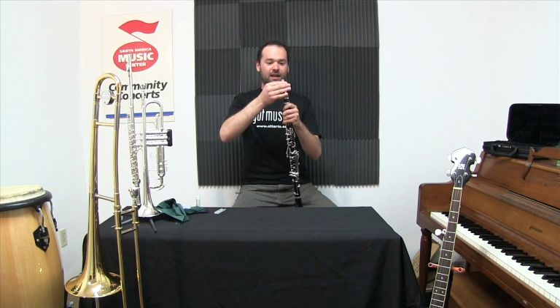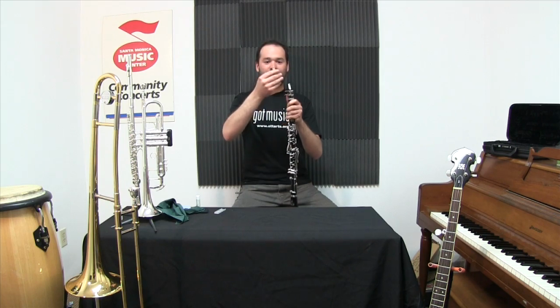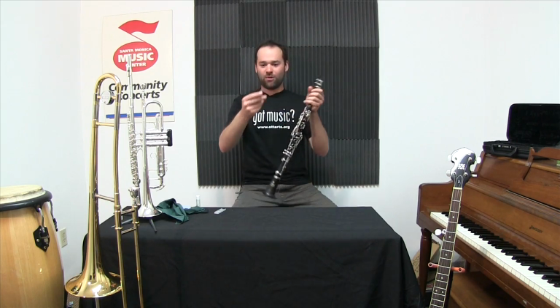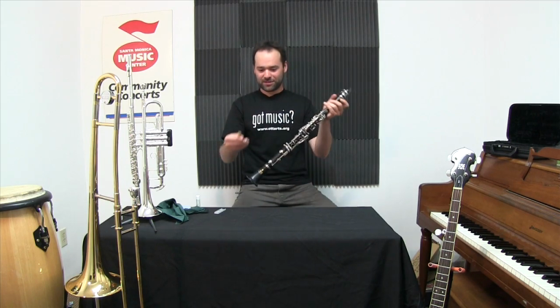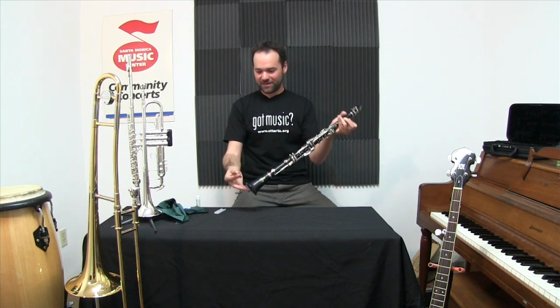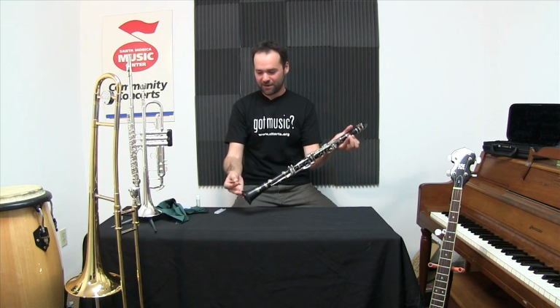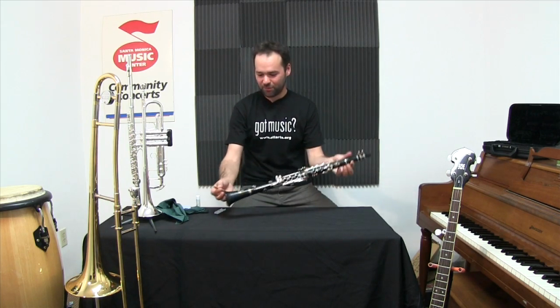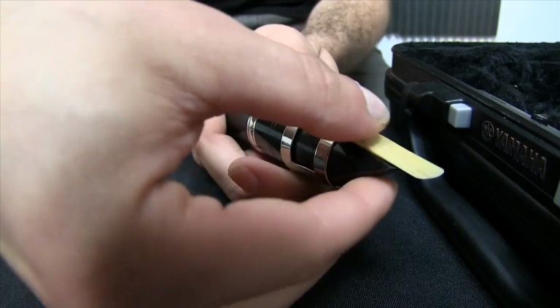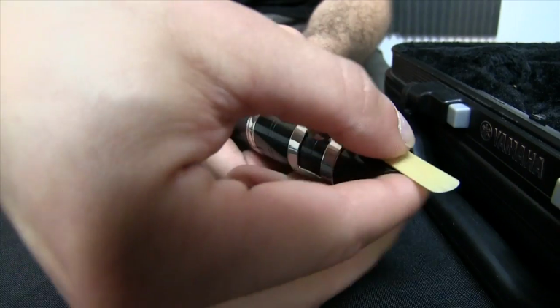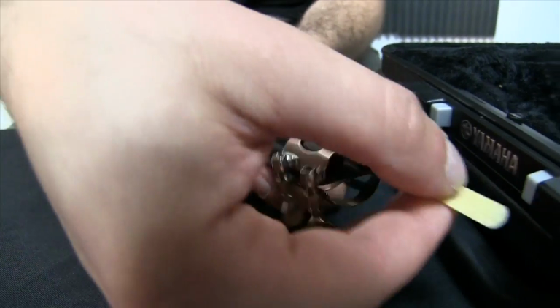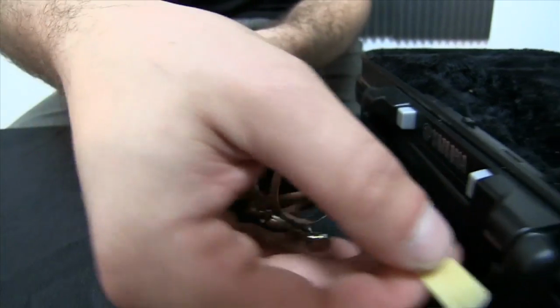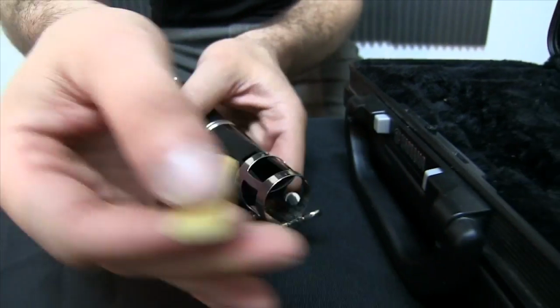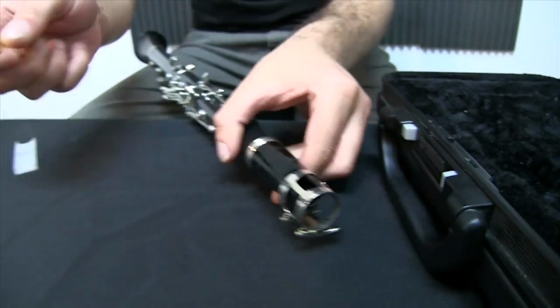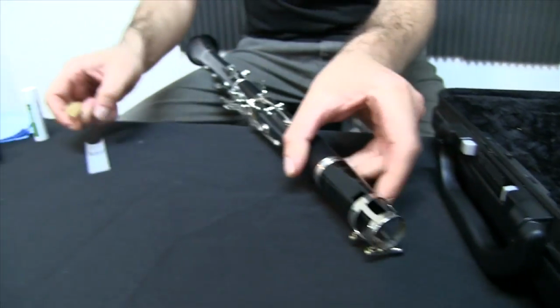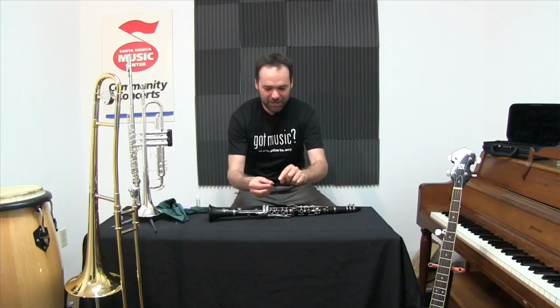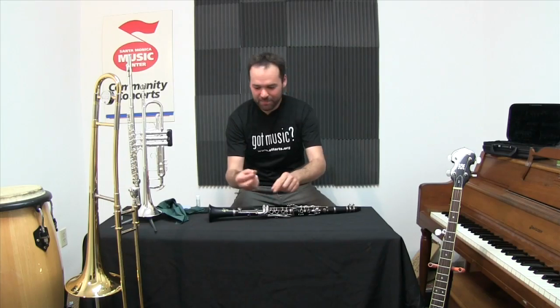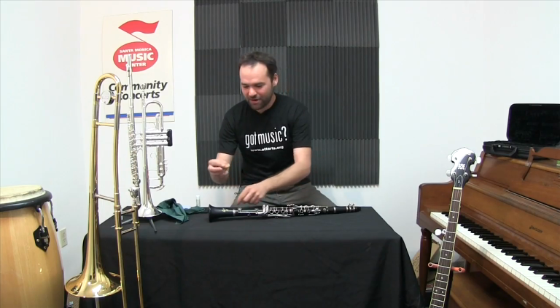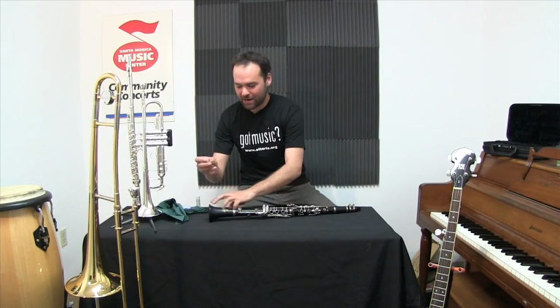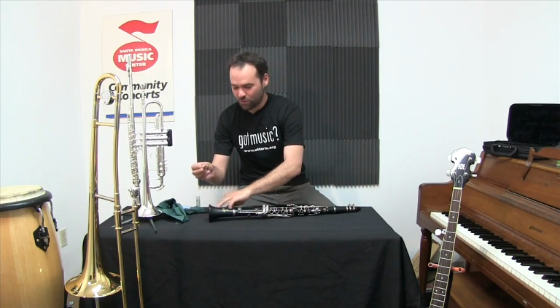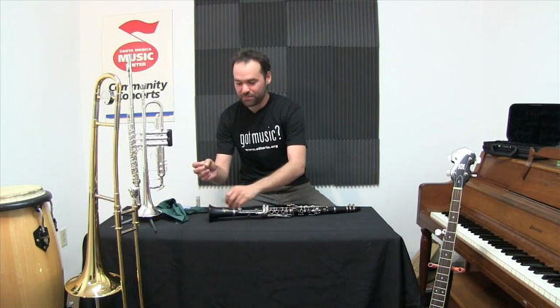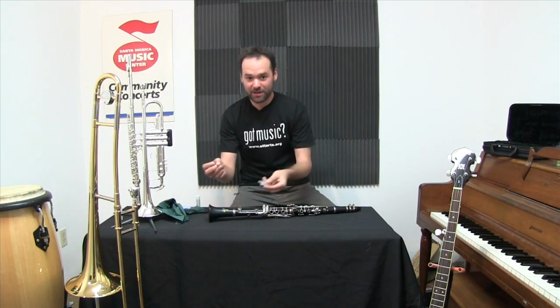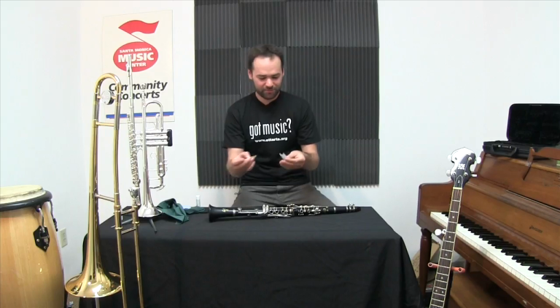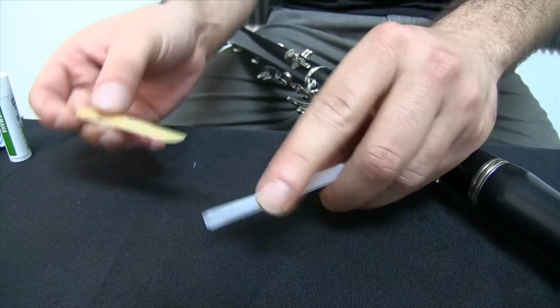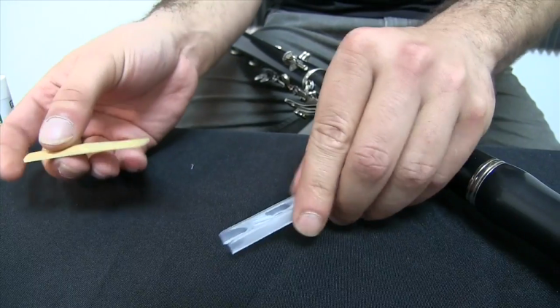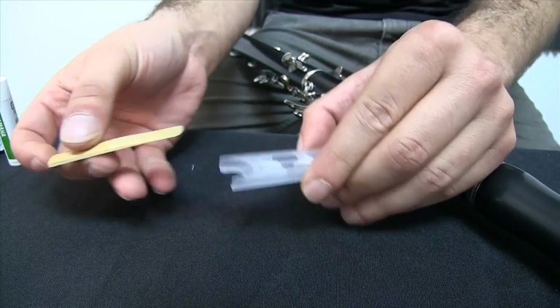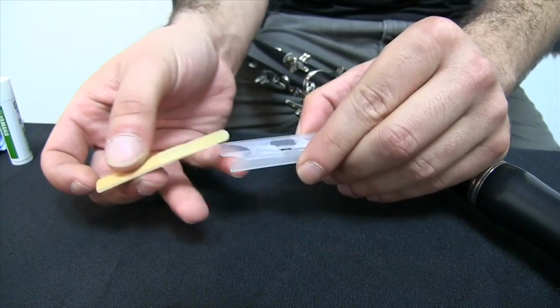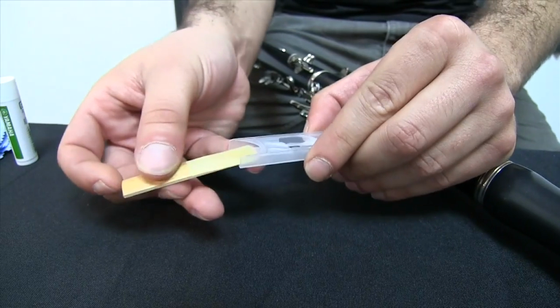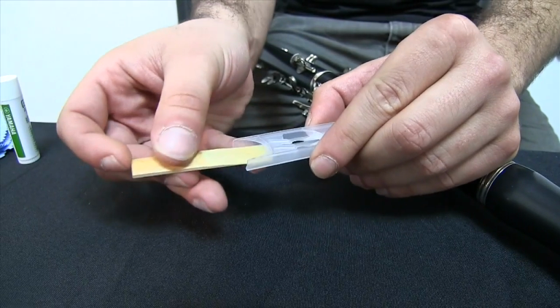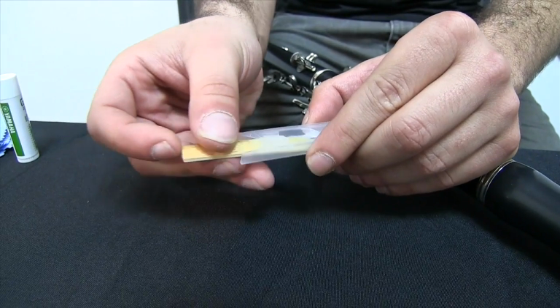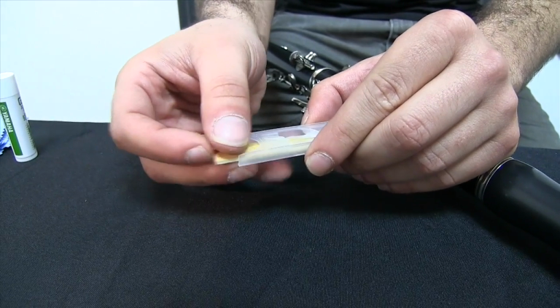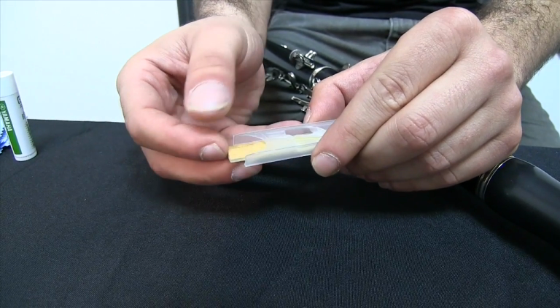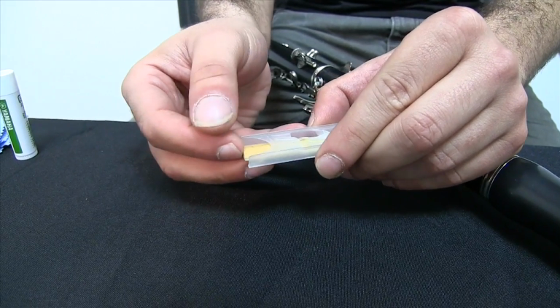I always try to be careful with the reed. These things can chip and crack and warp, so I use a reed guard and always put it away when I'm done playing.